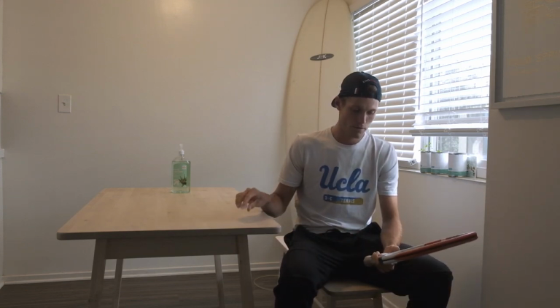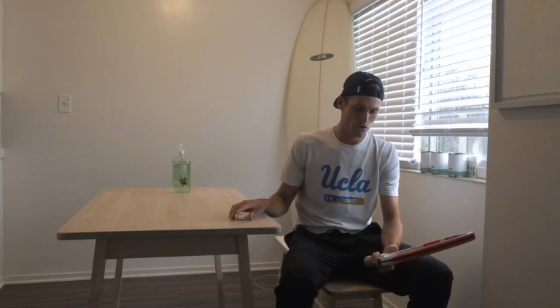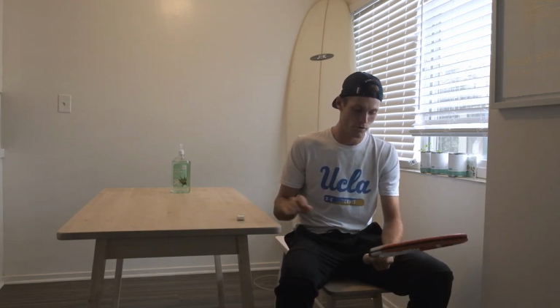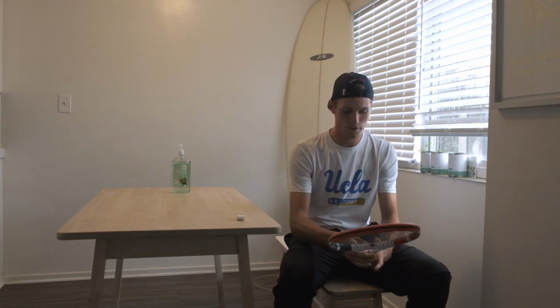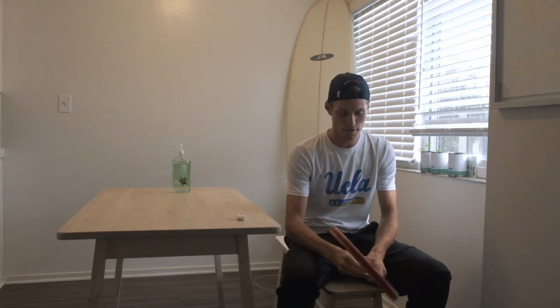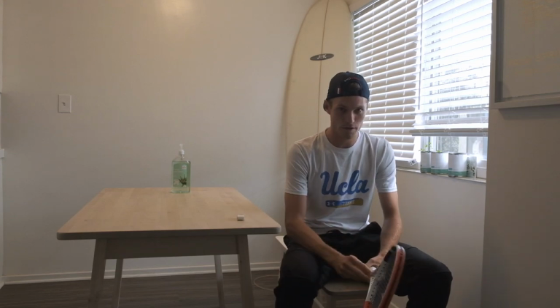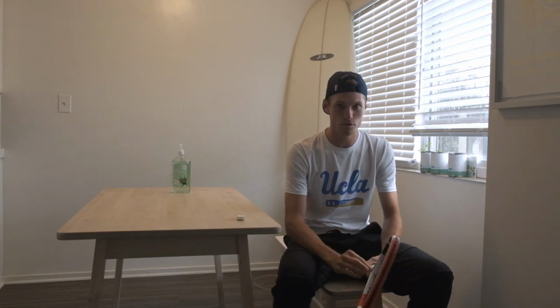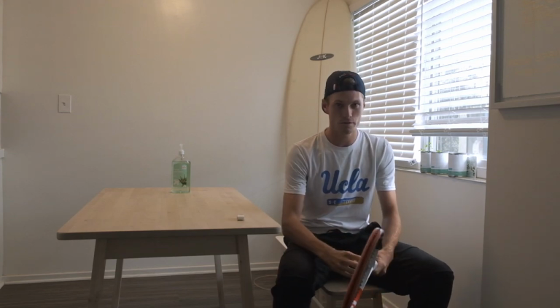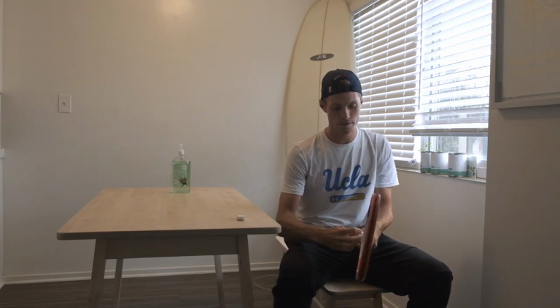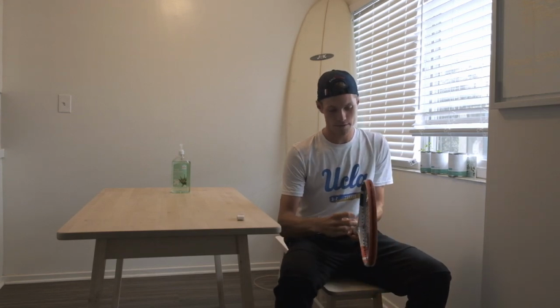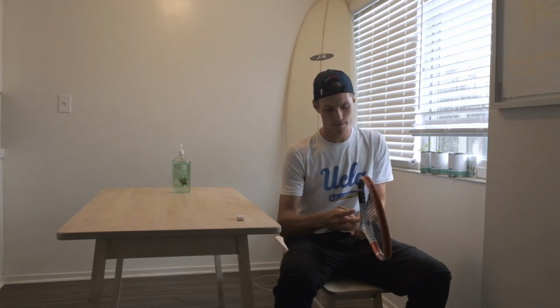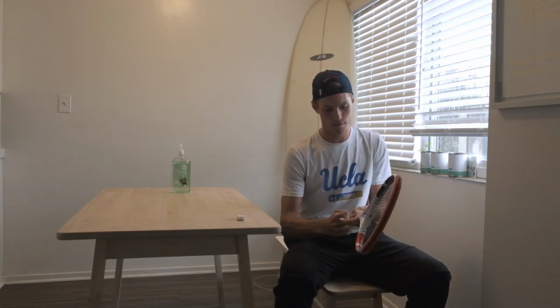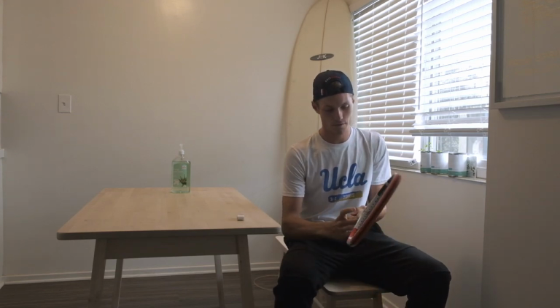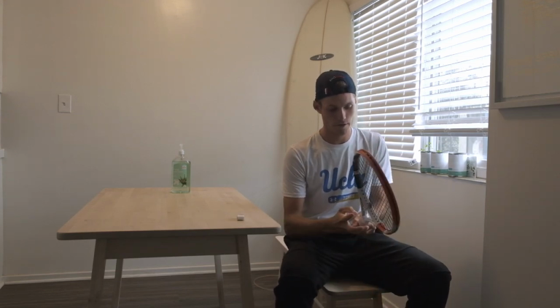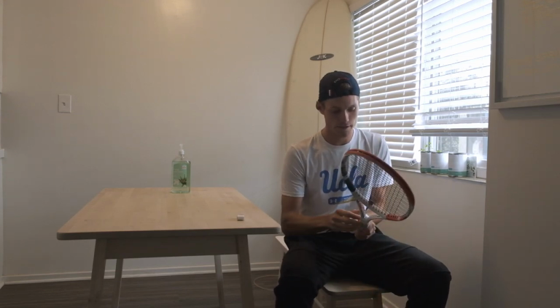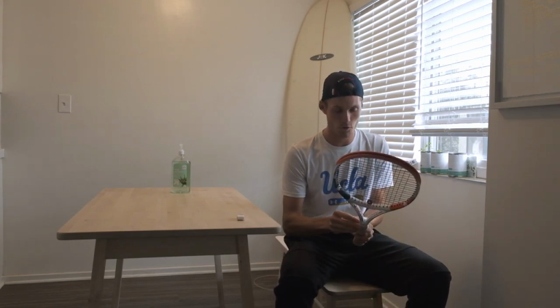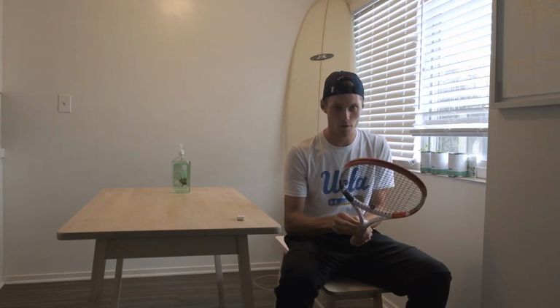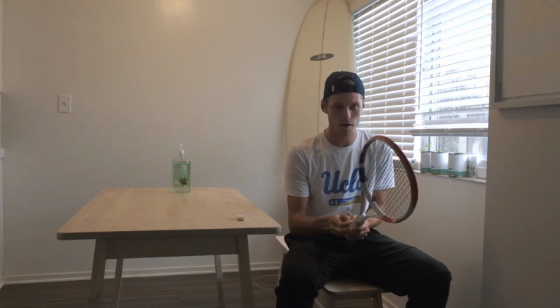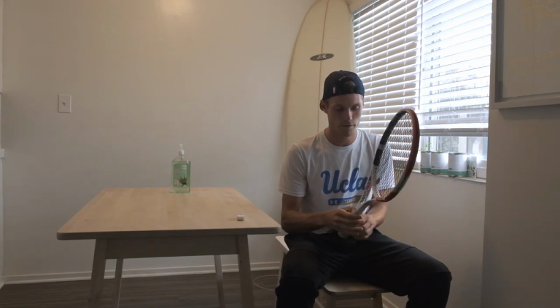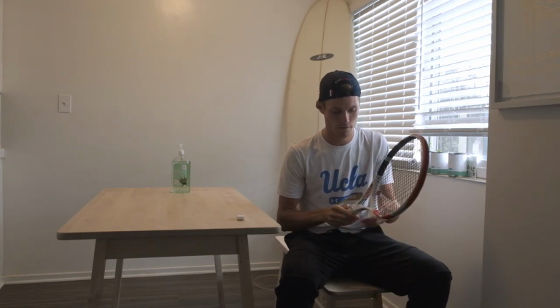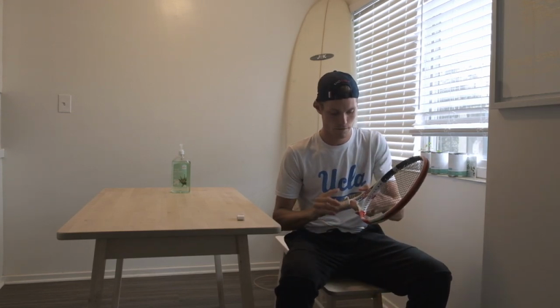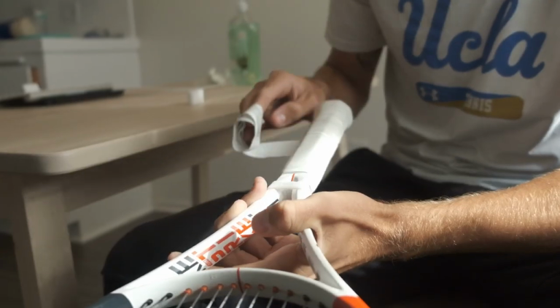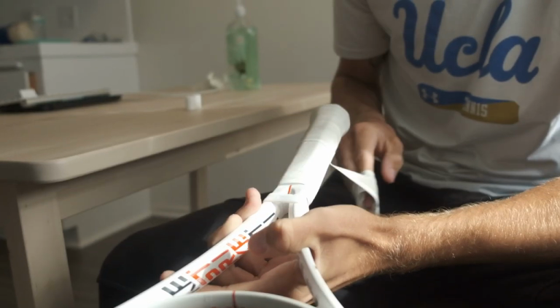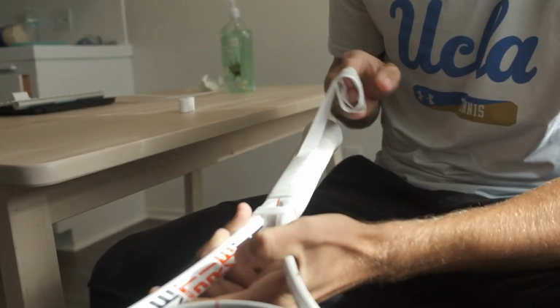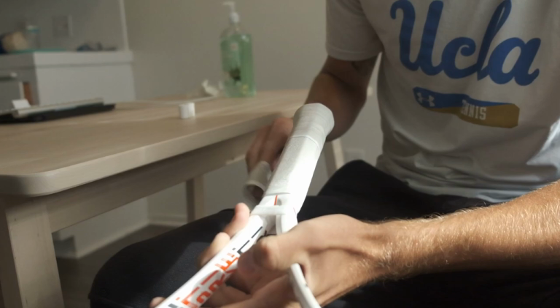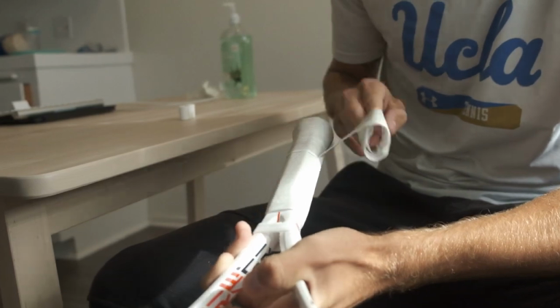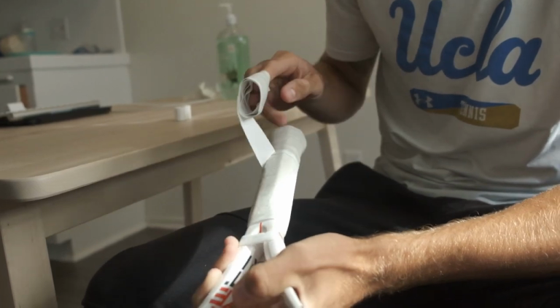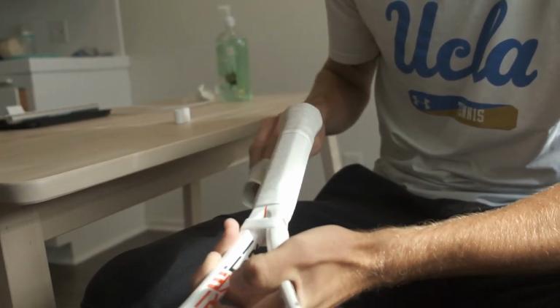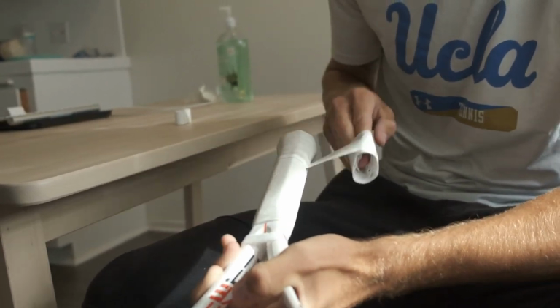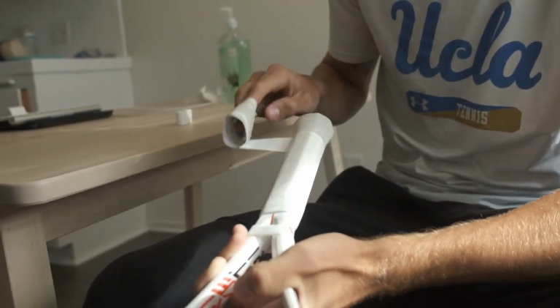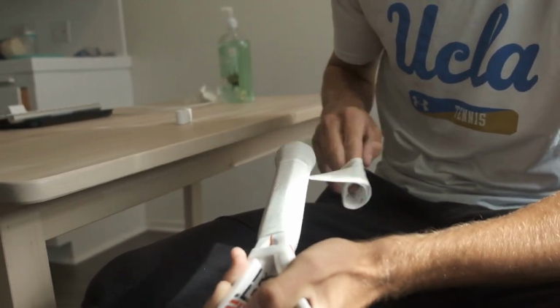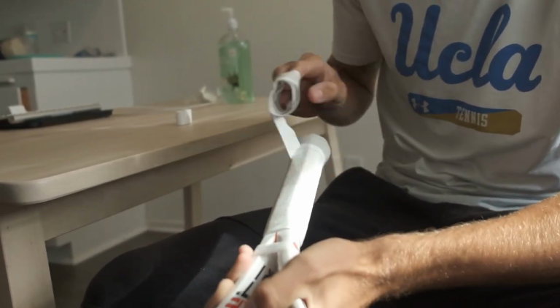So the first thing you're going to do is take the old one off — just unravel that.